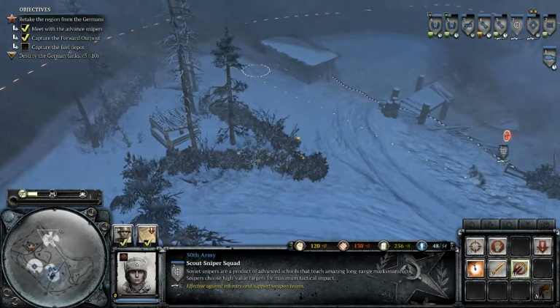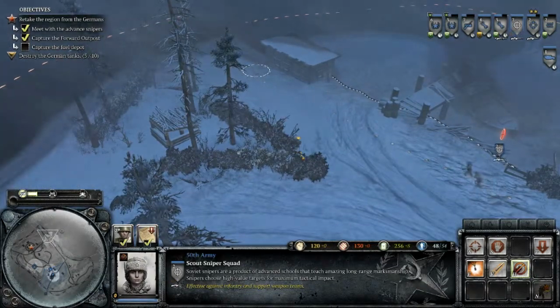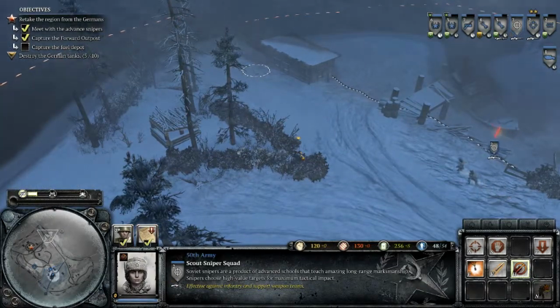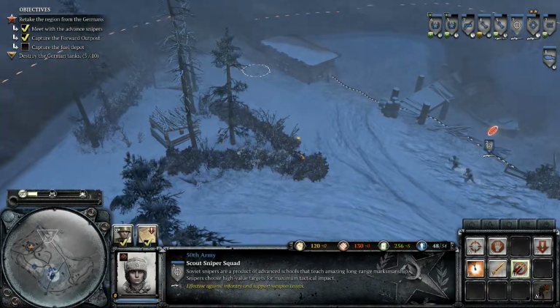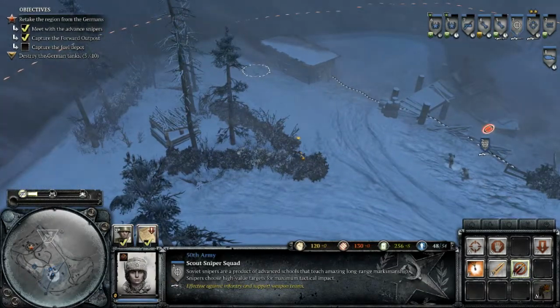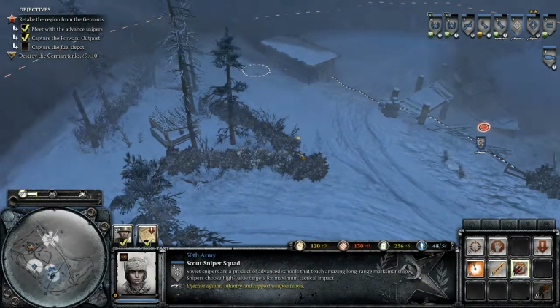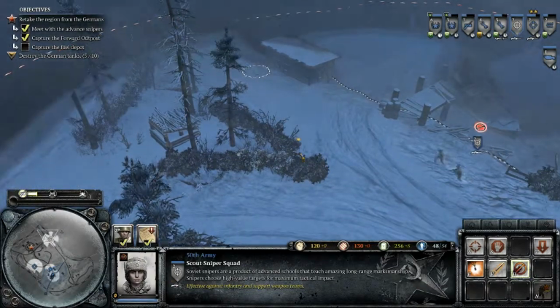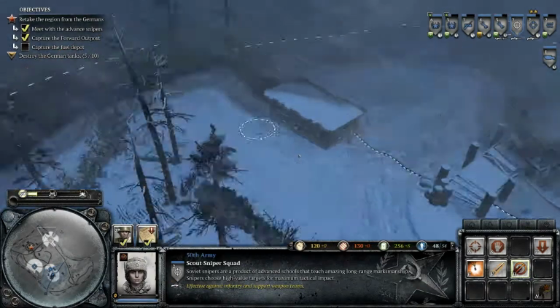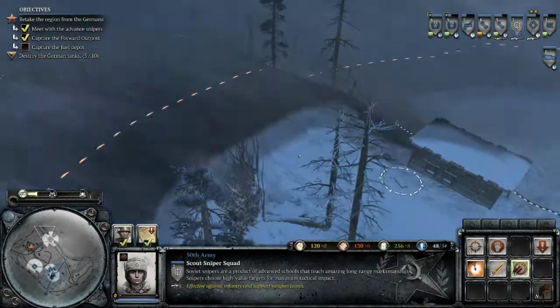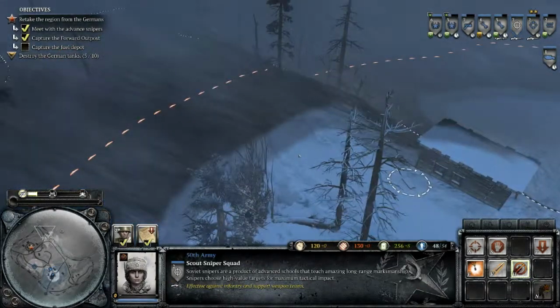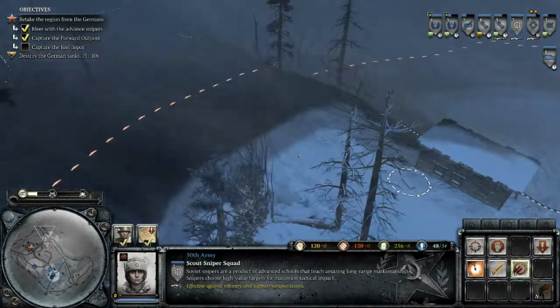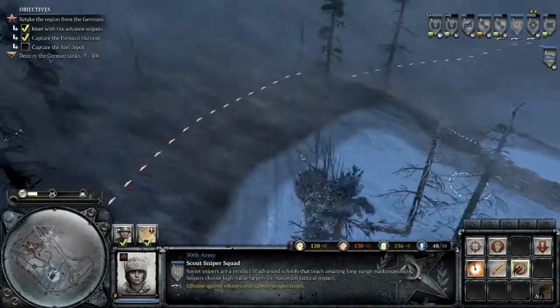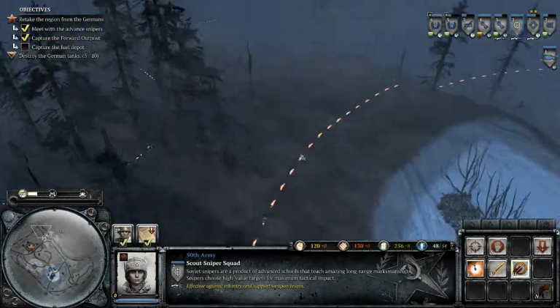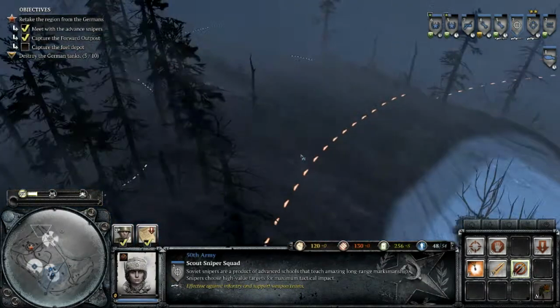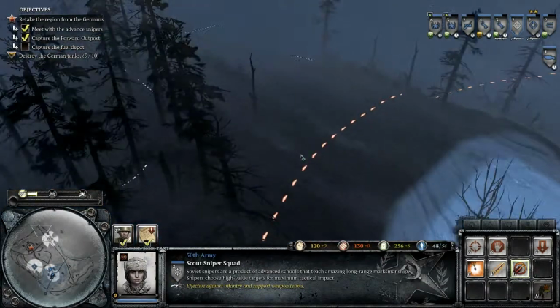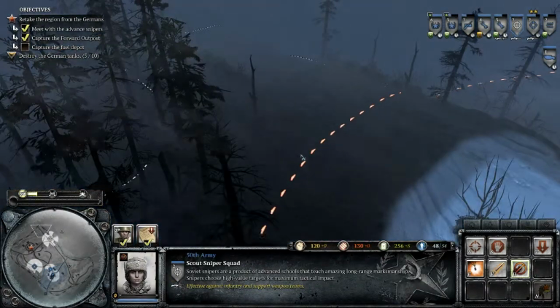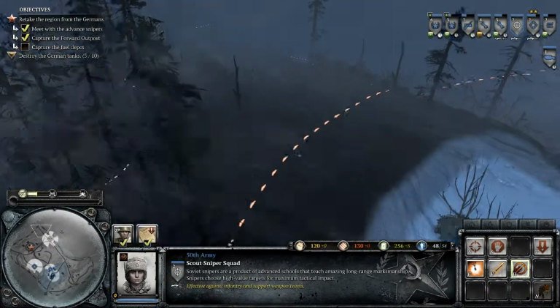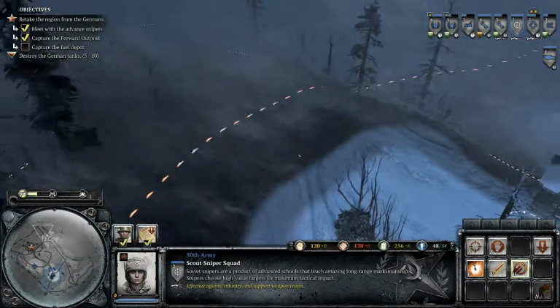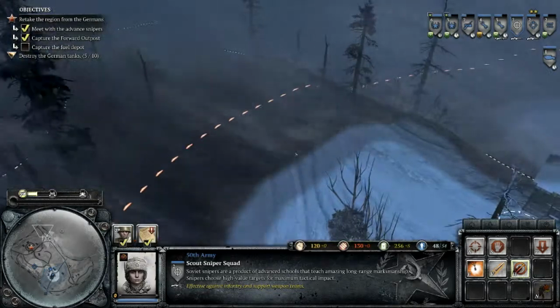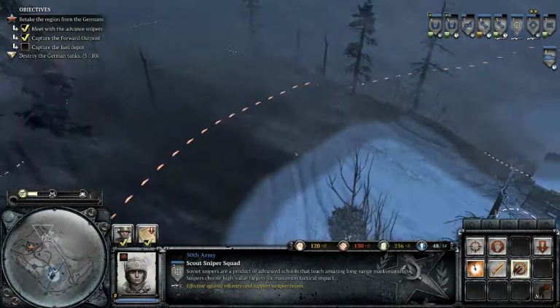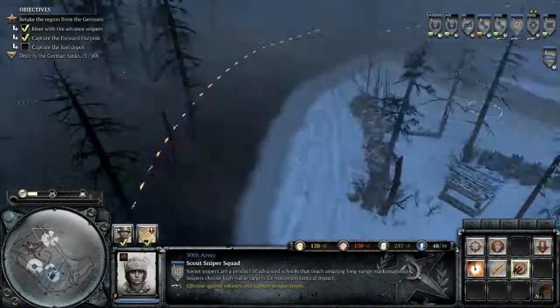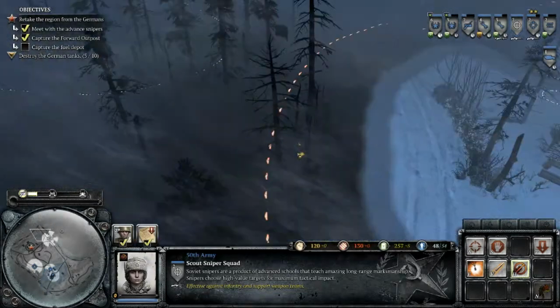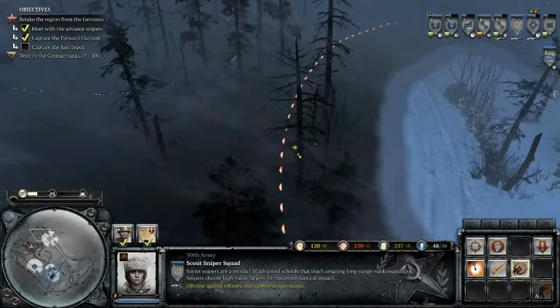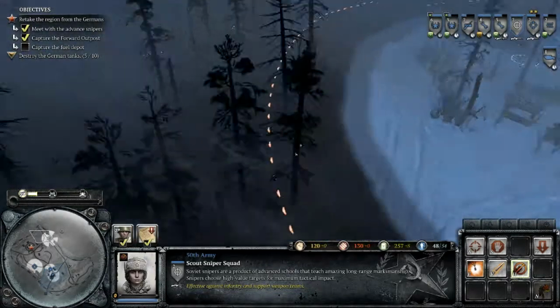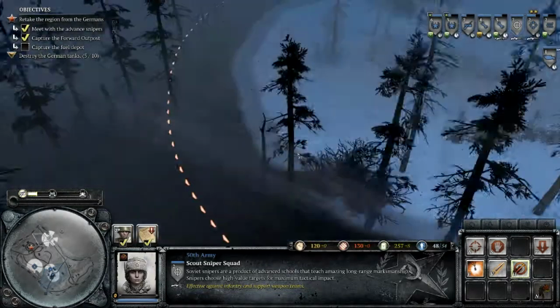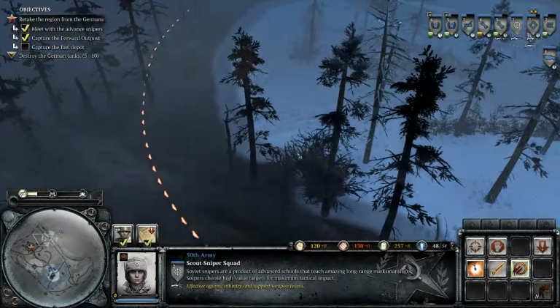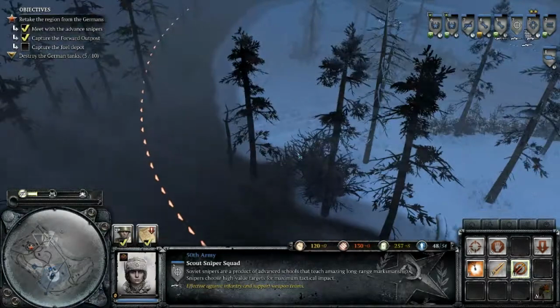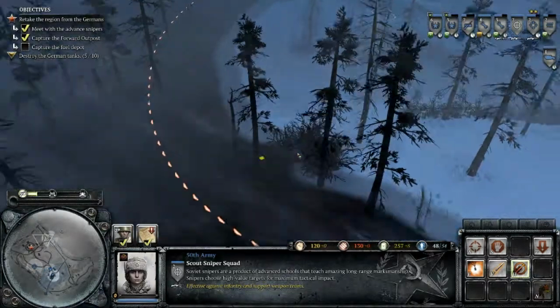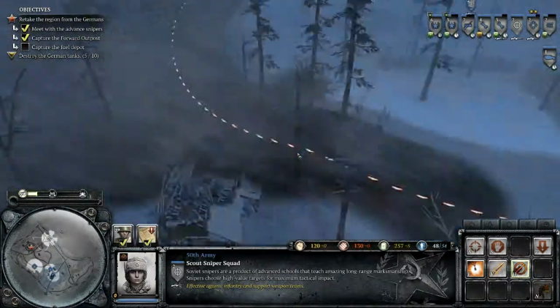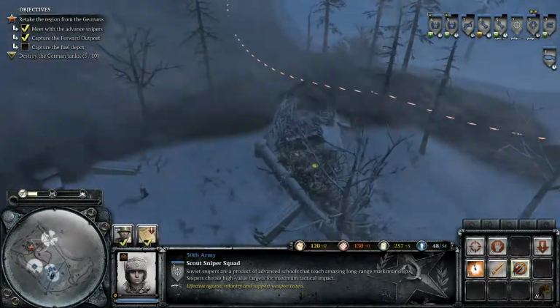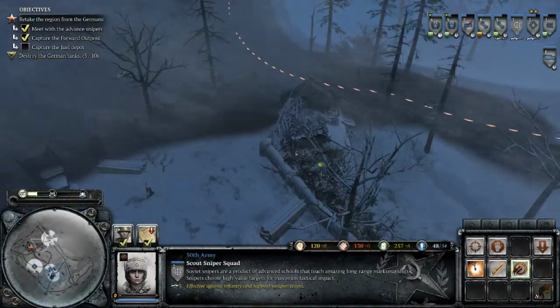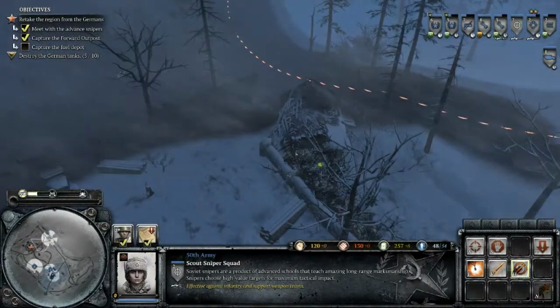Display. Ooh. Ammo box — I need that, so I can place demolition charges. Dang it, I don't know where that fifth tank is.